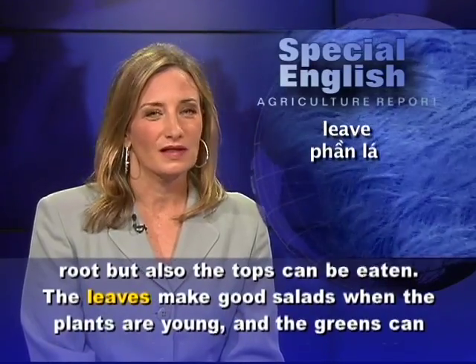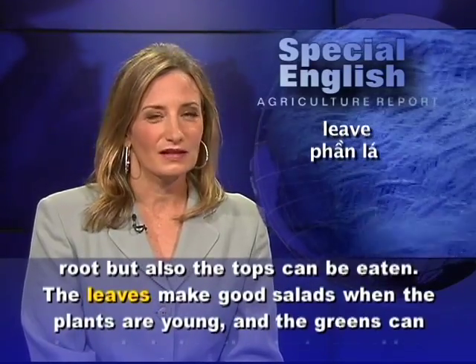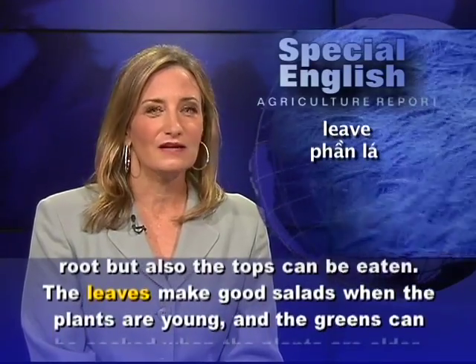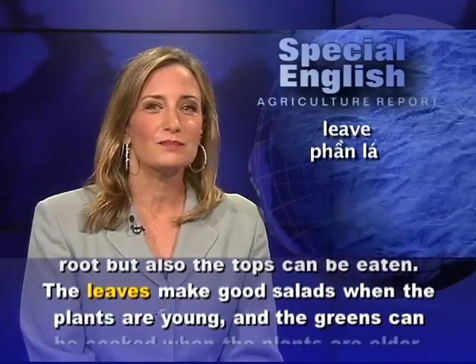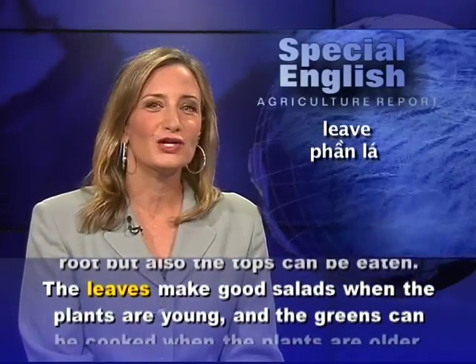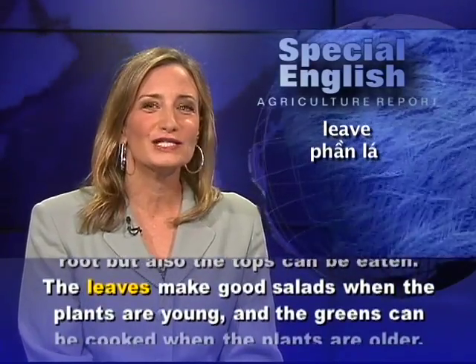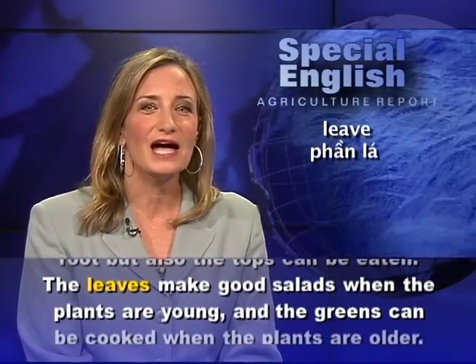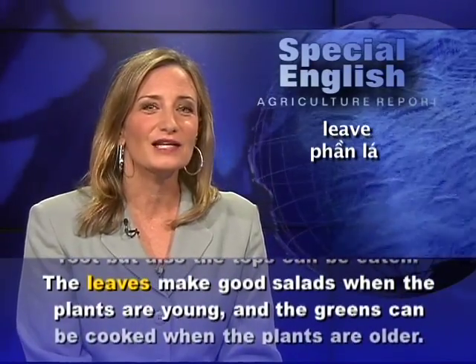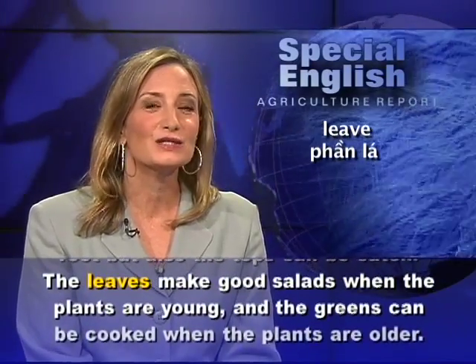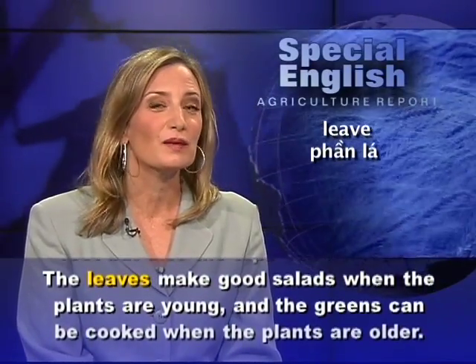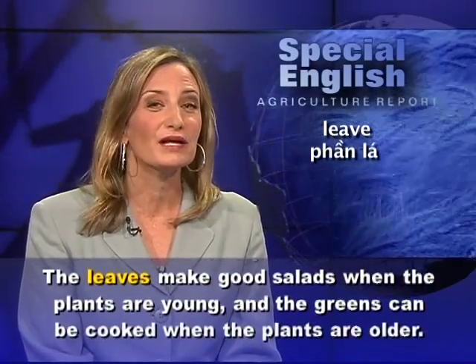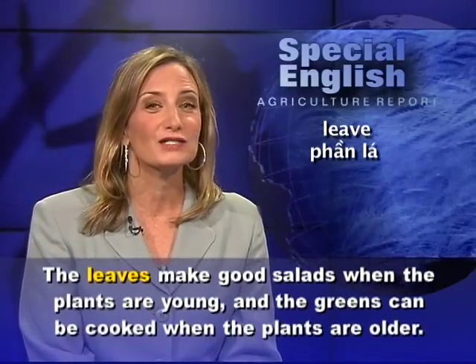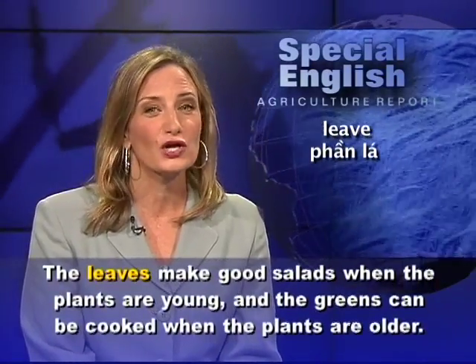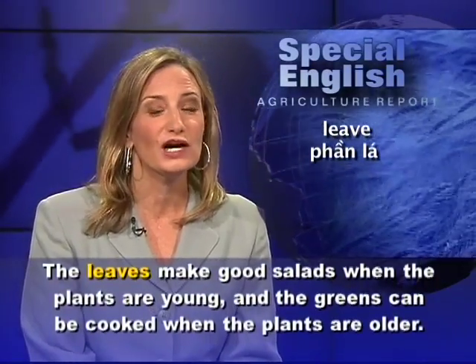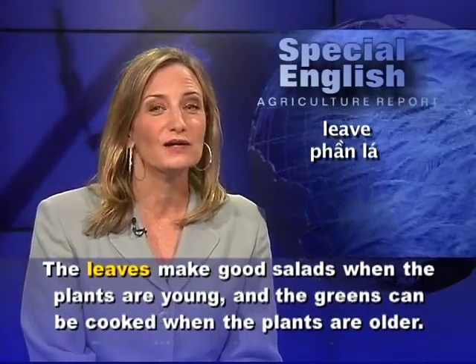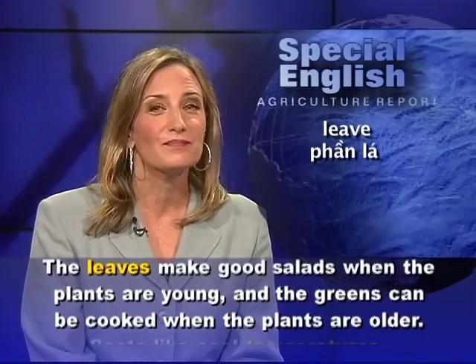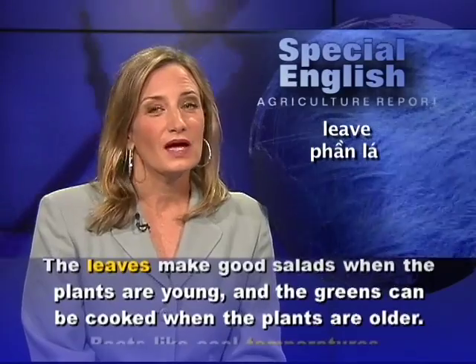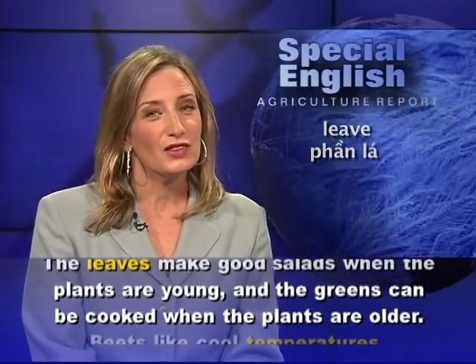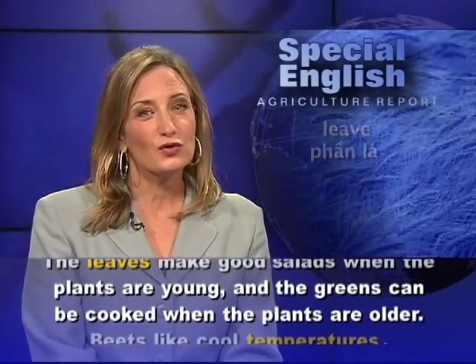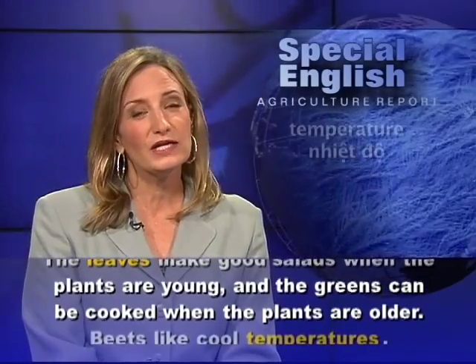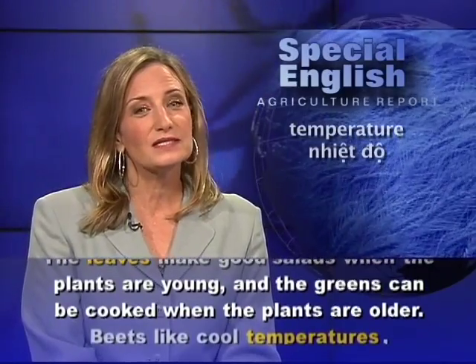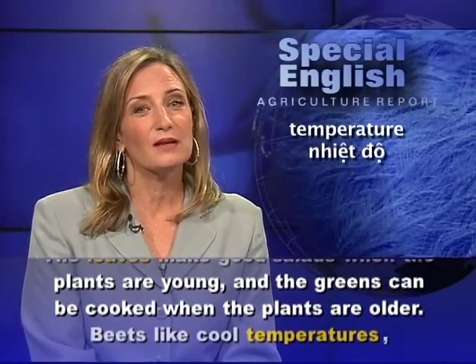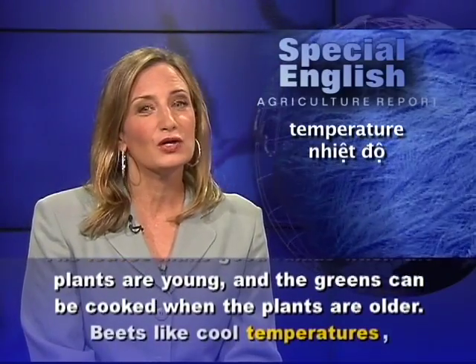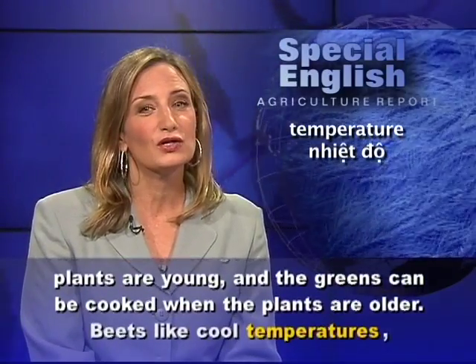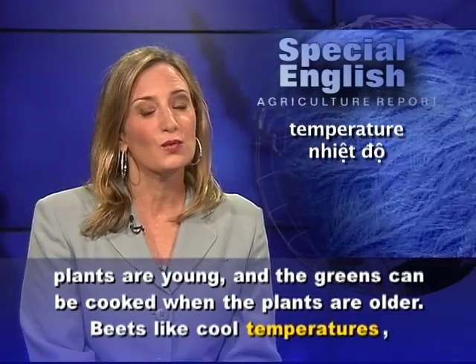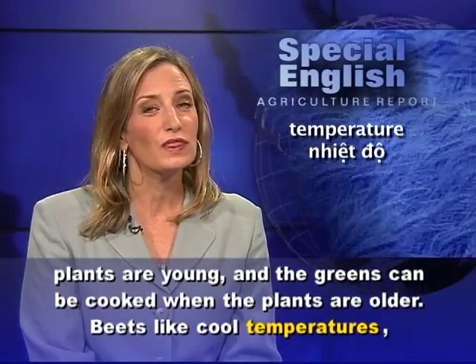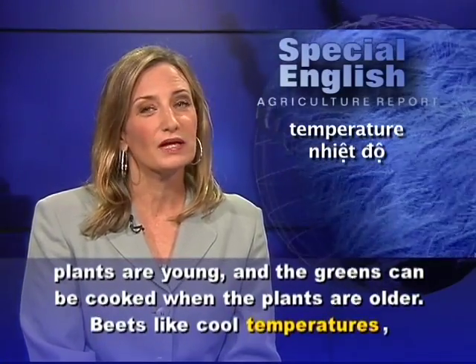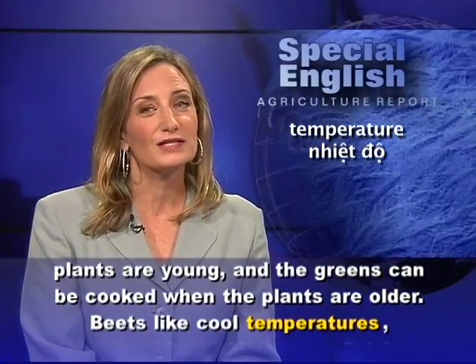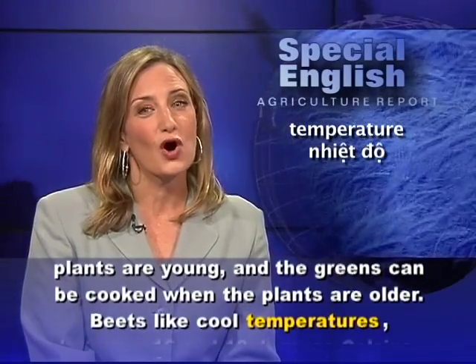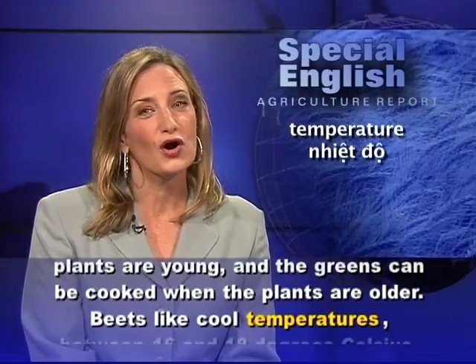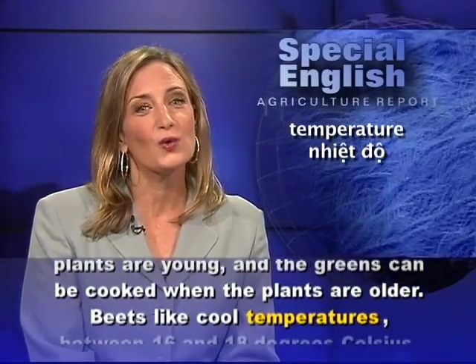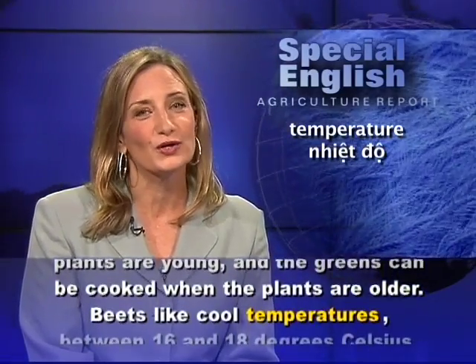The leaves make good salads when the plants are young, and the greens can be cooked when the plants are older.